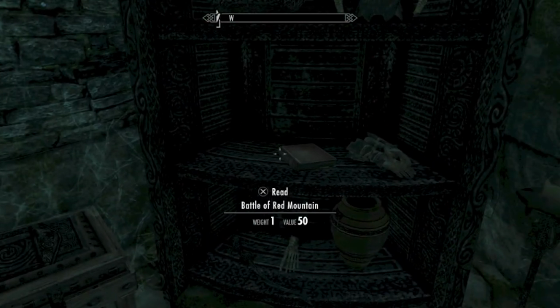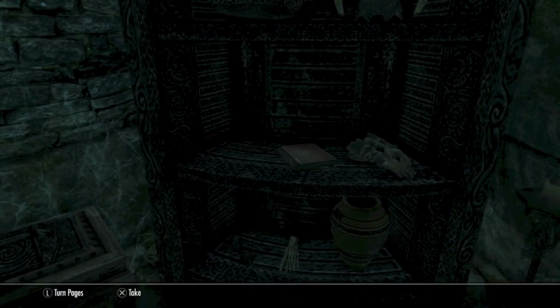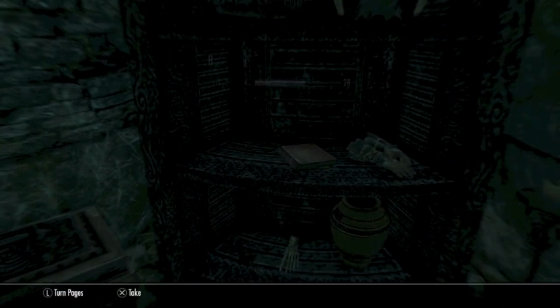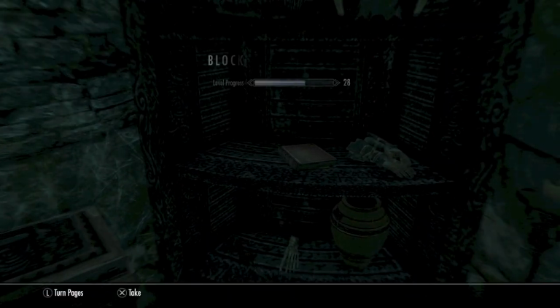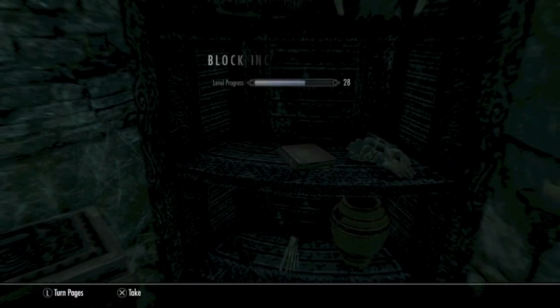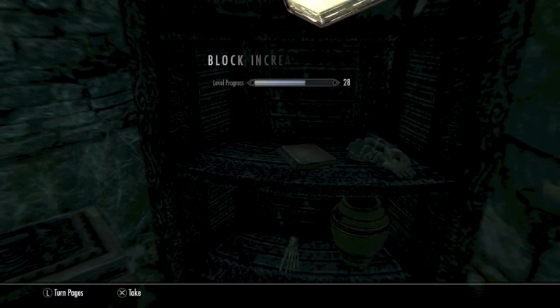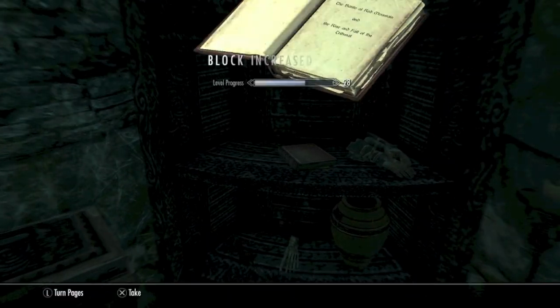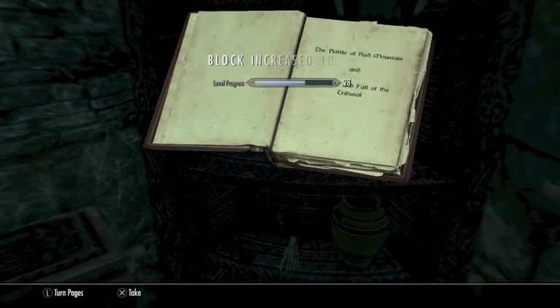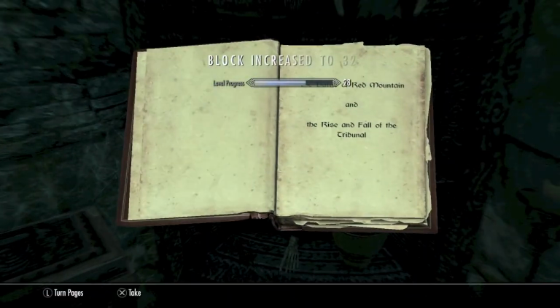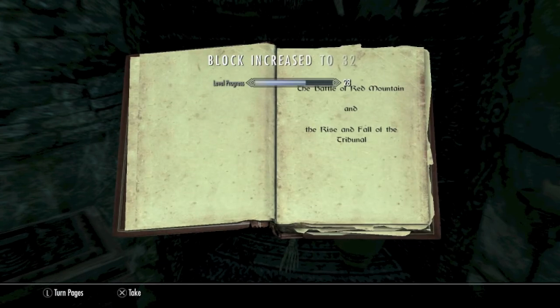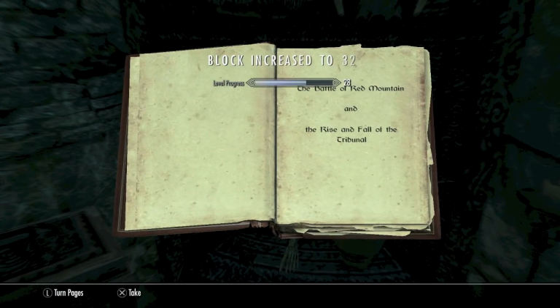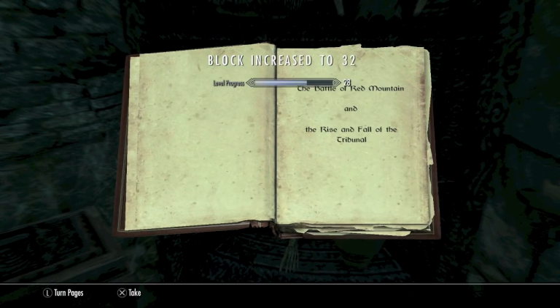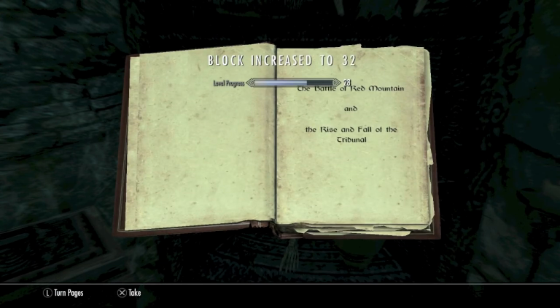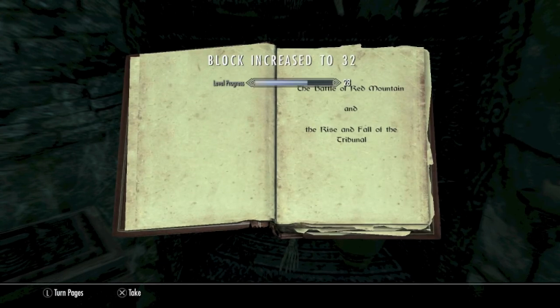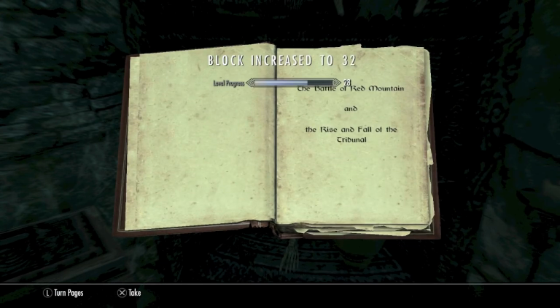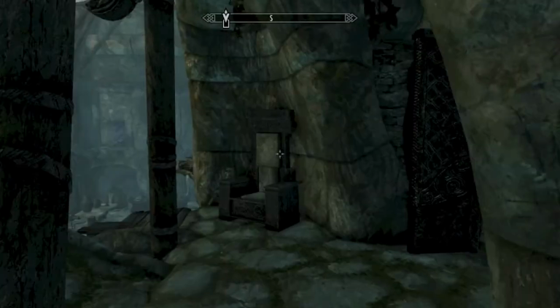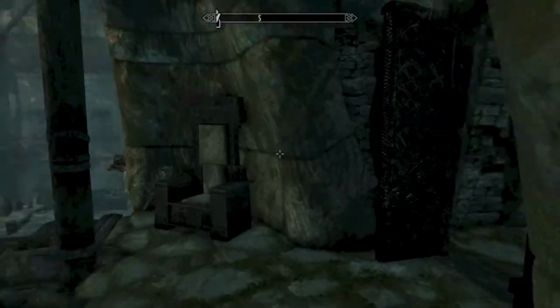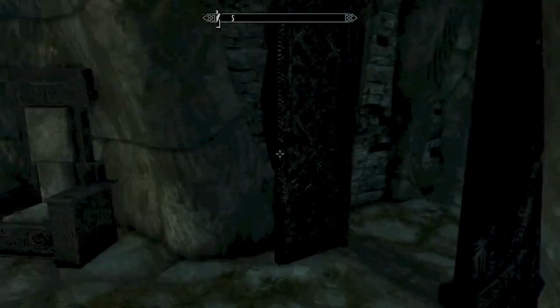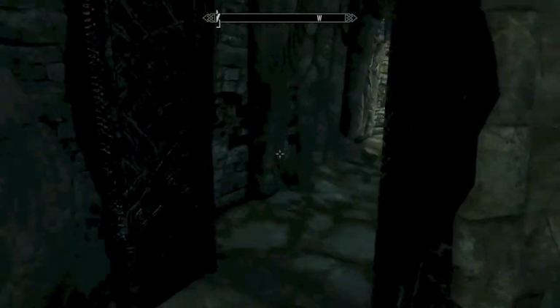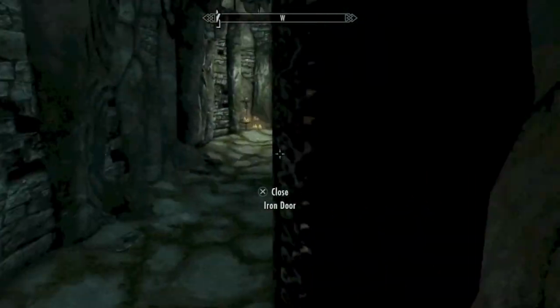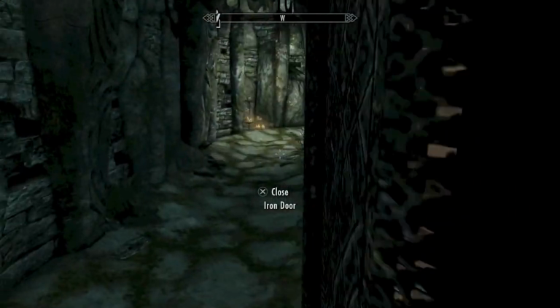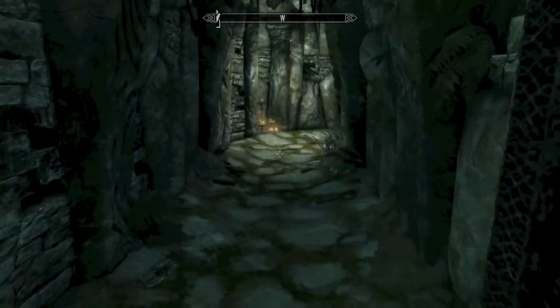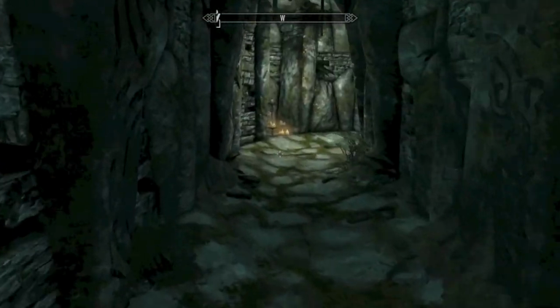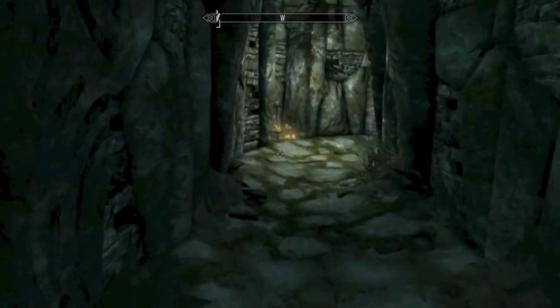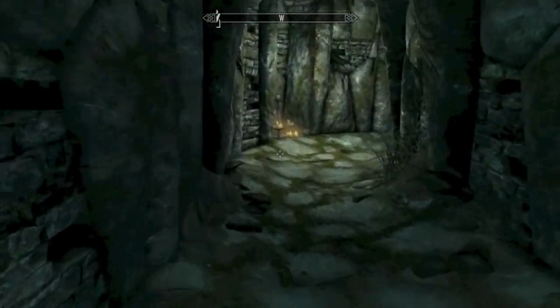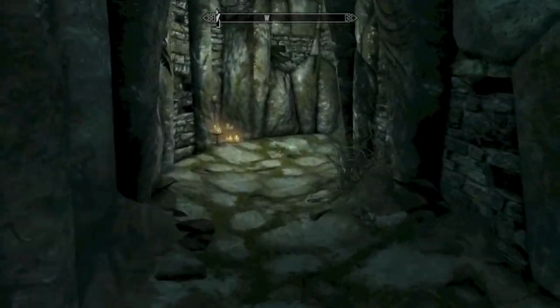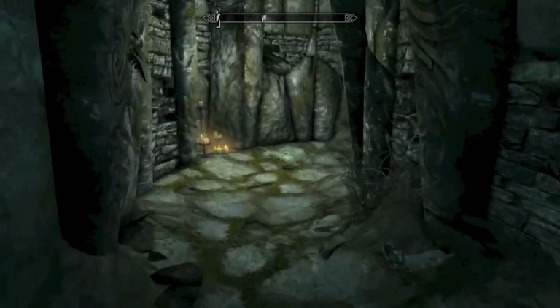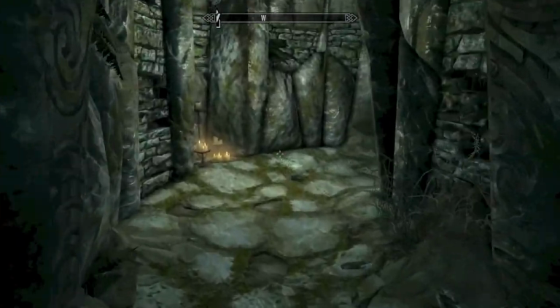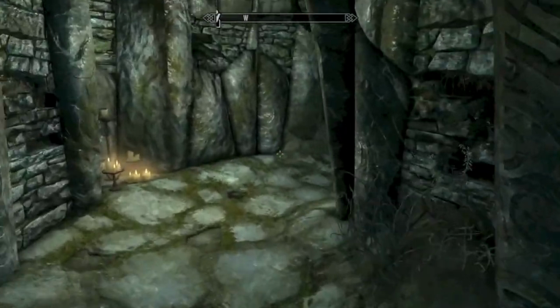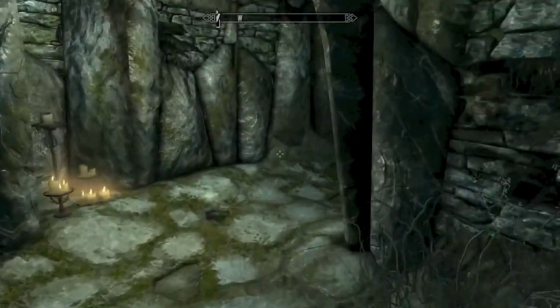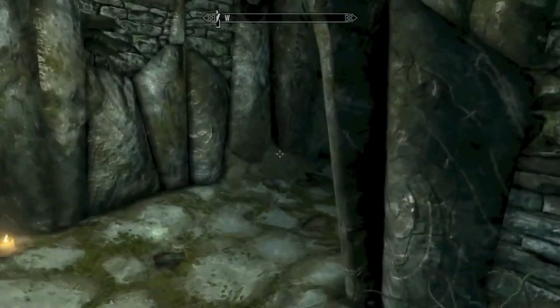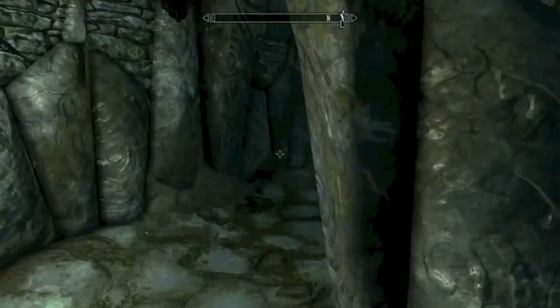There is also a skill book on the bookshelf behind us that will increase your Block. Once you're done looting this little area and getting the skill book, turn back around and head back through the door.